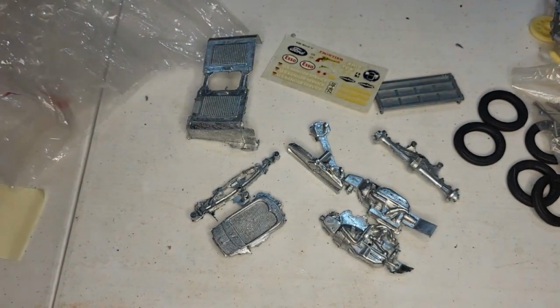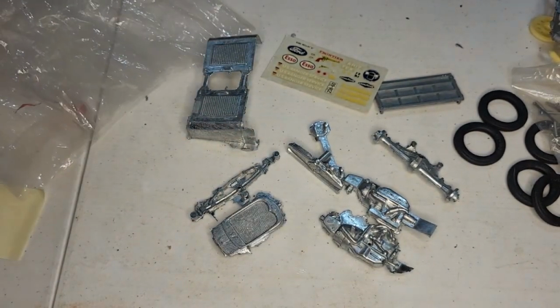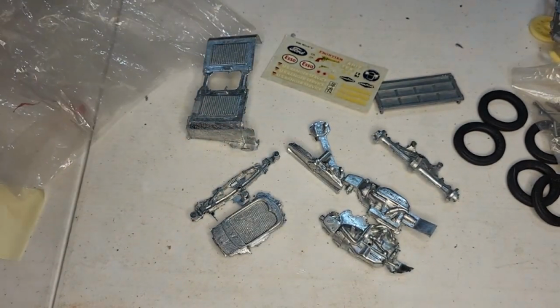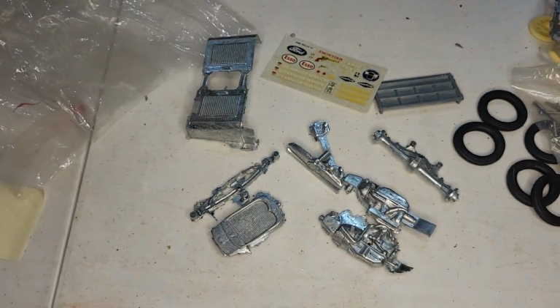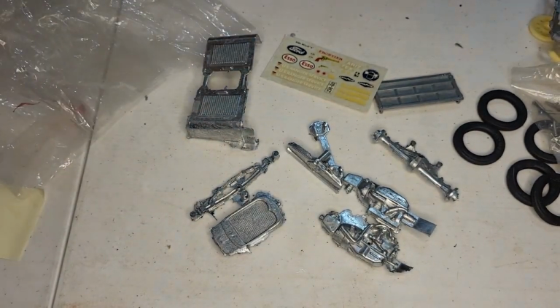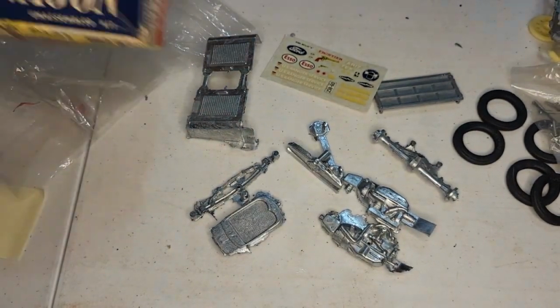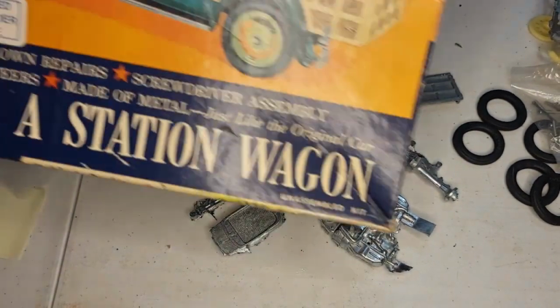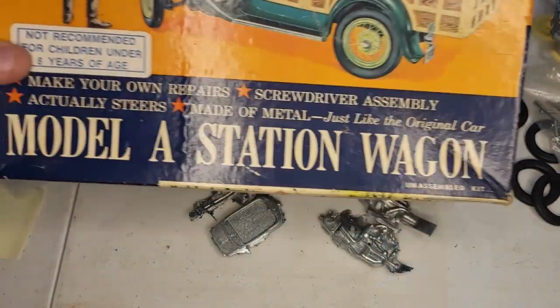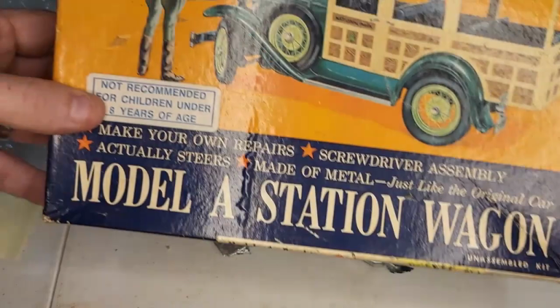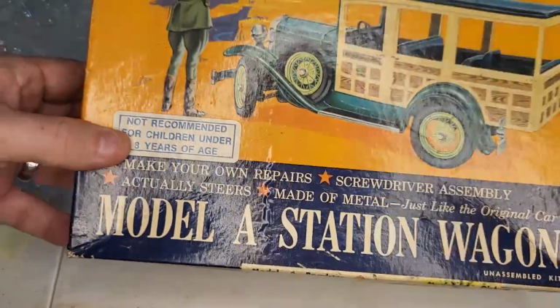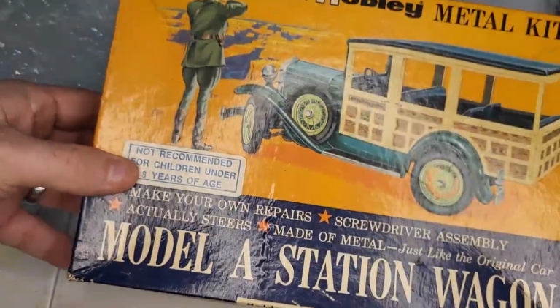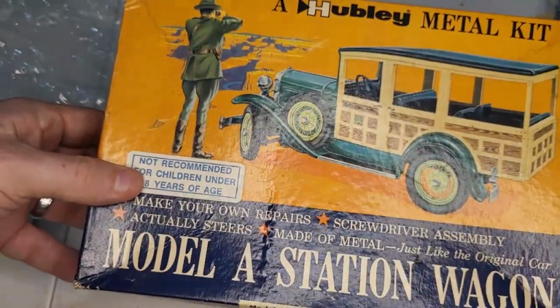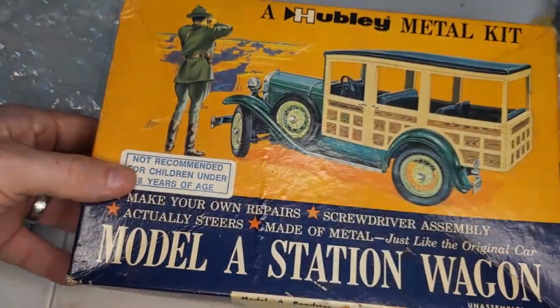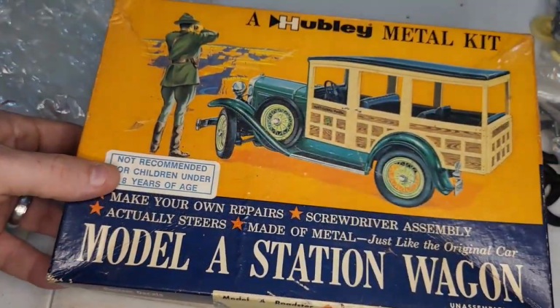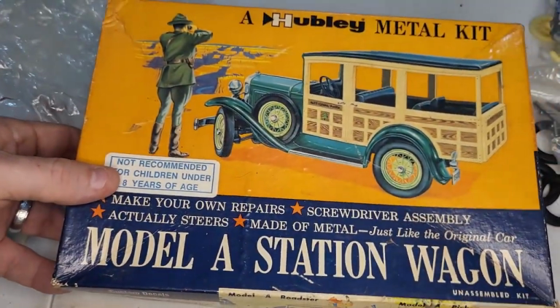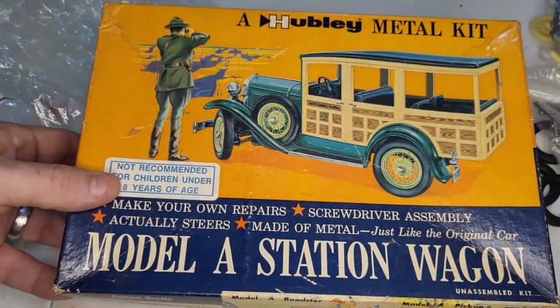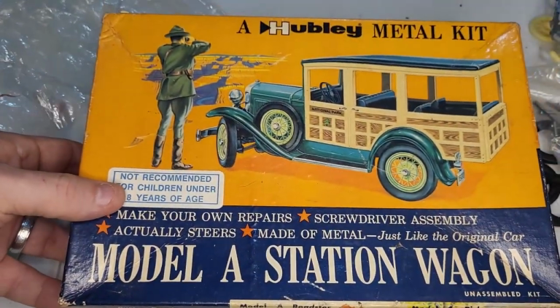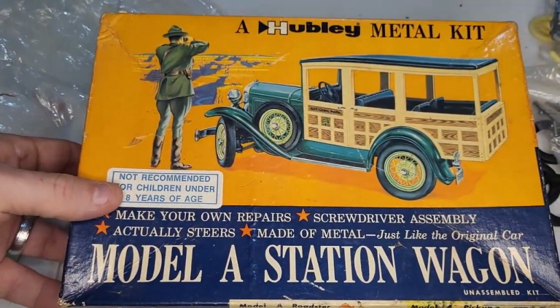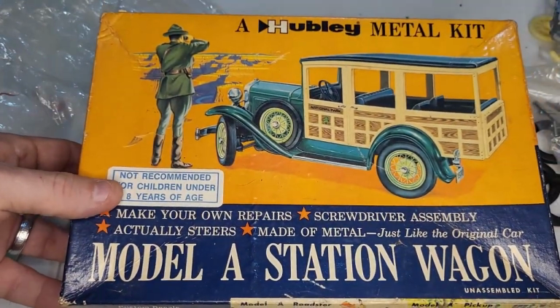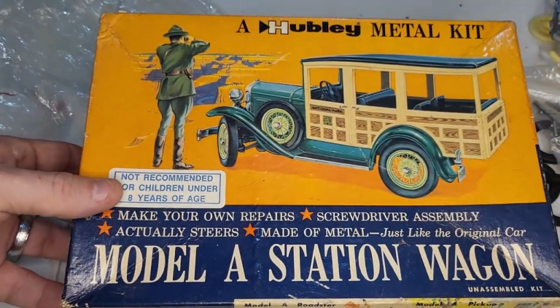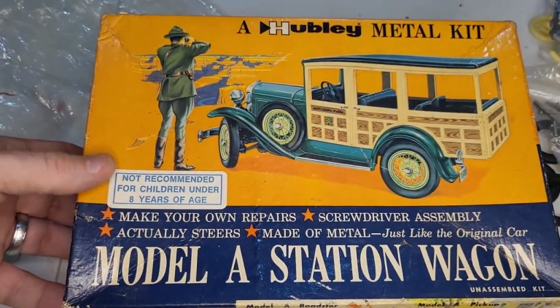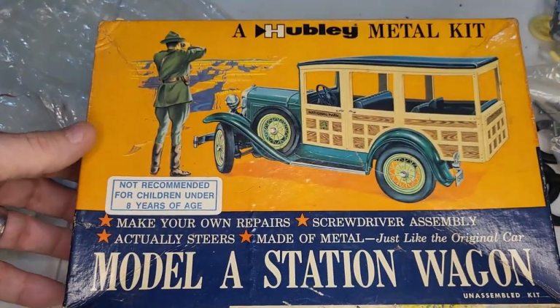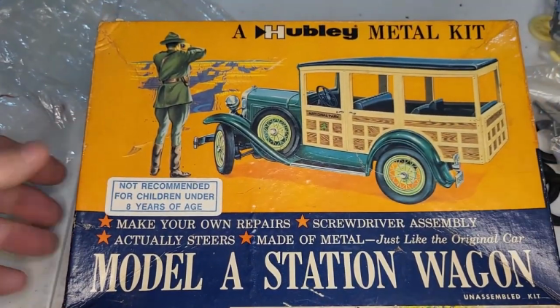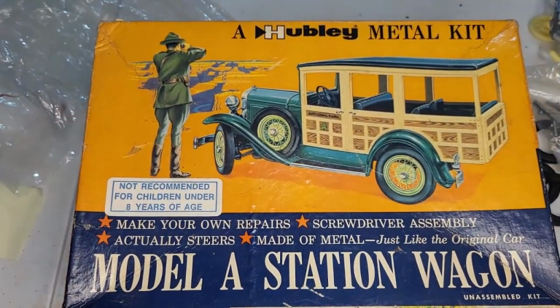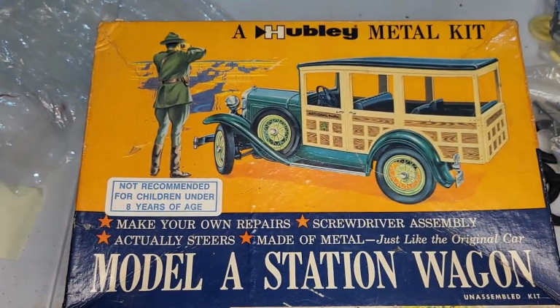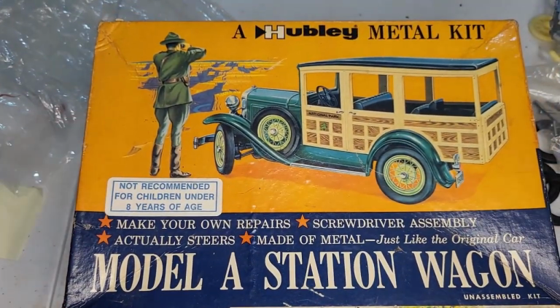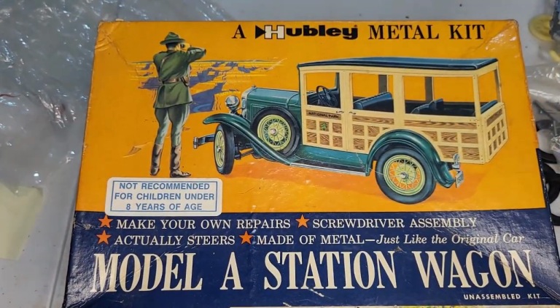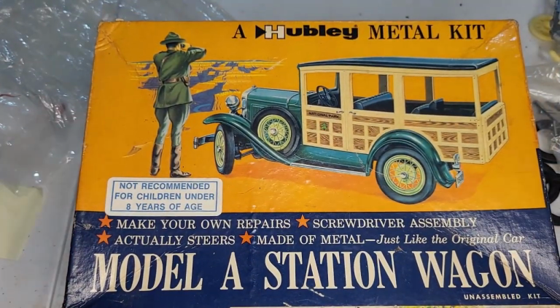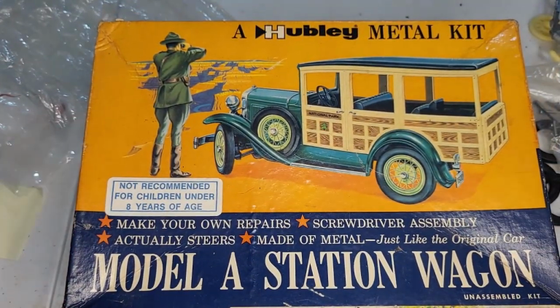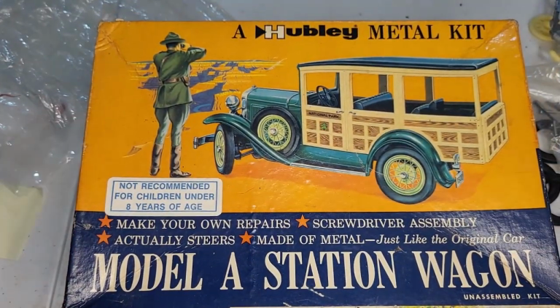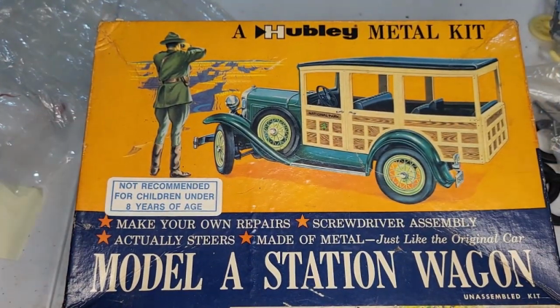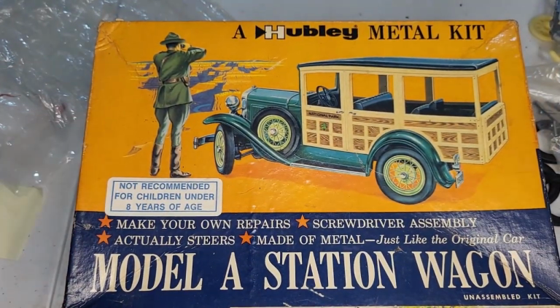Alright folks, so again this is a Hubley Model A Station Wagon. We'll see you next time.